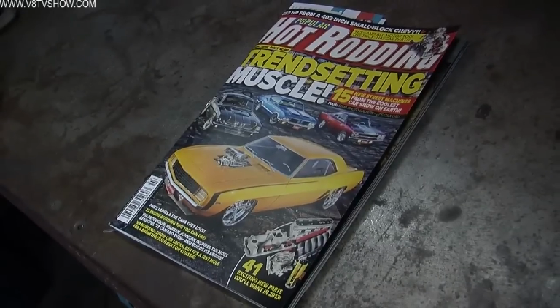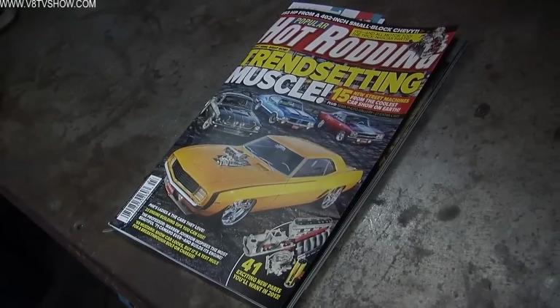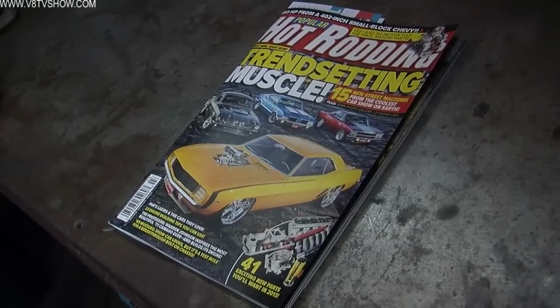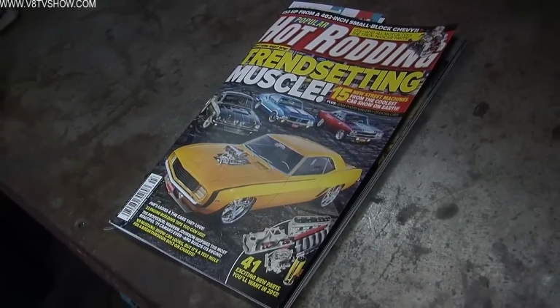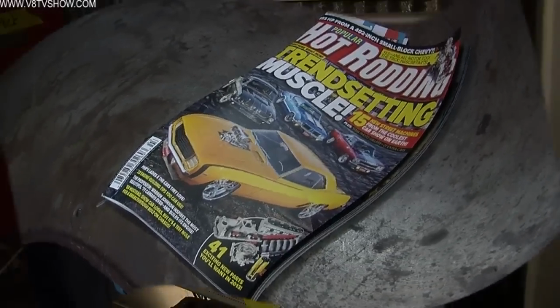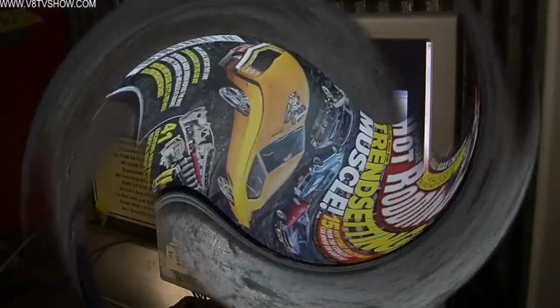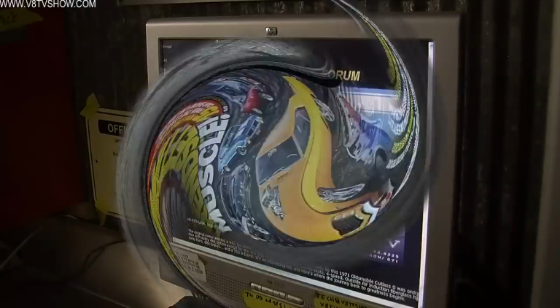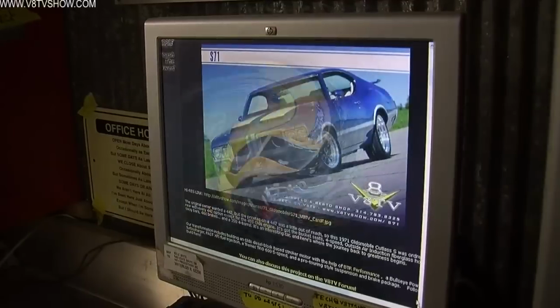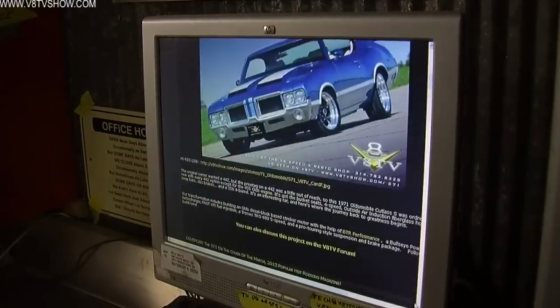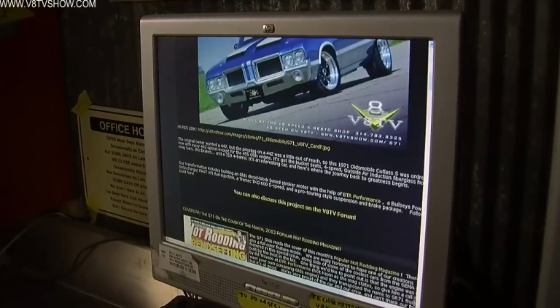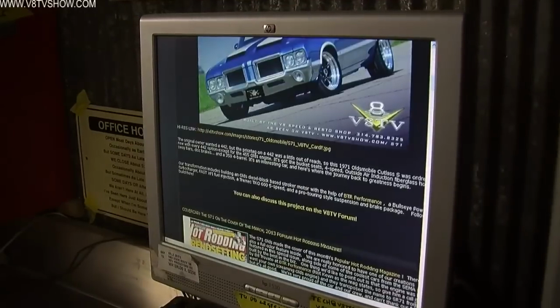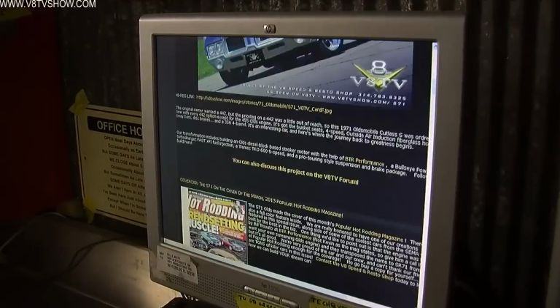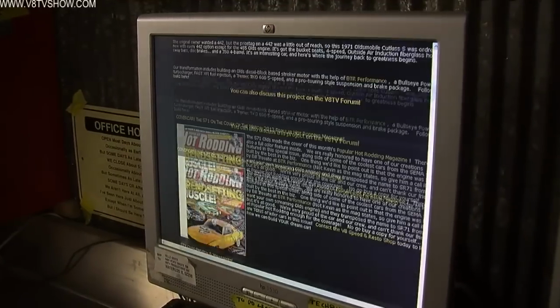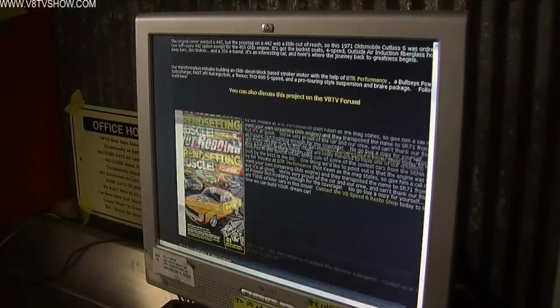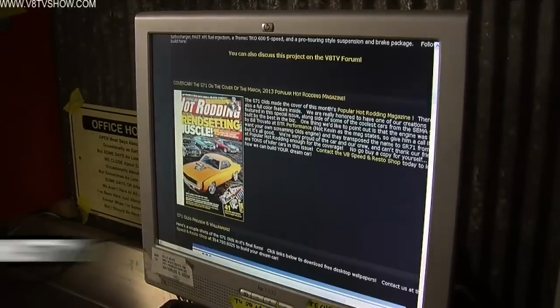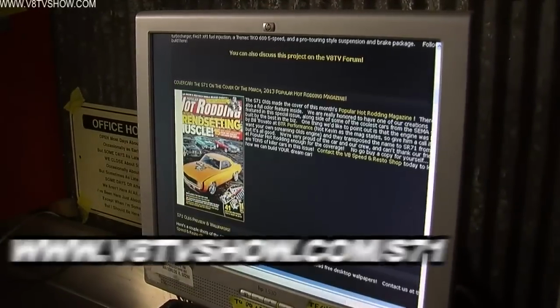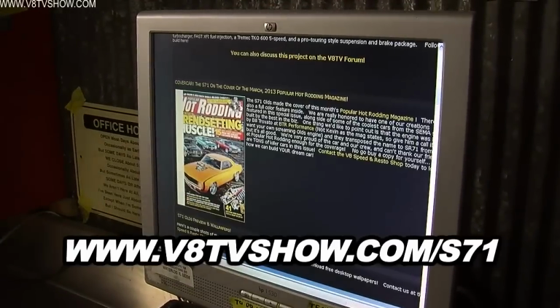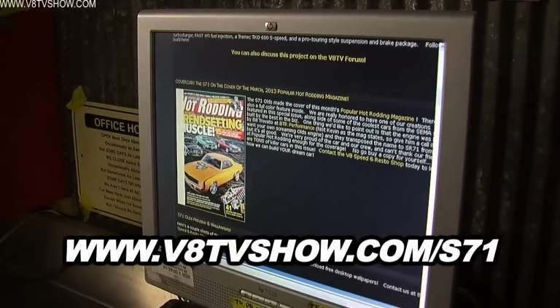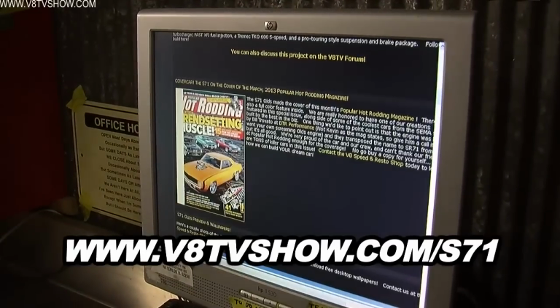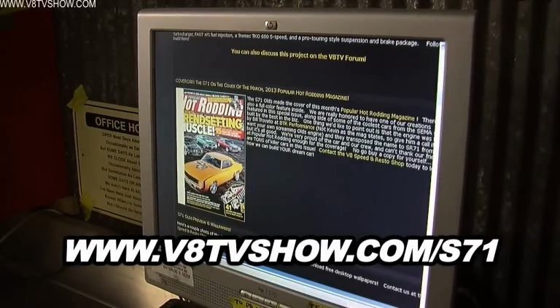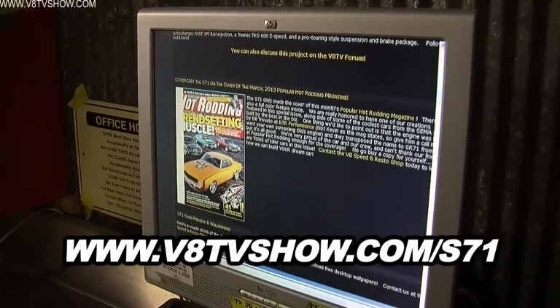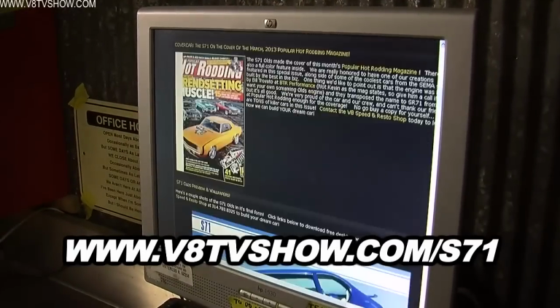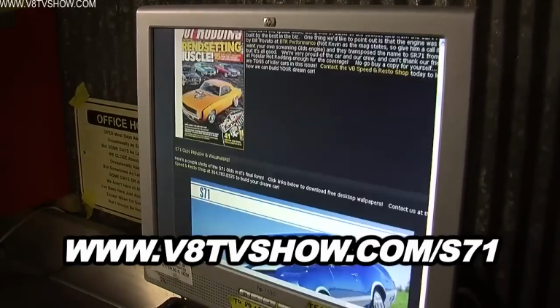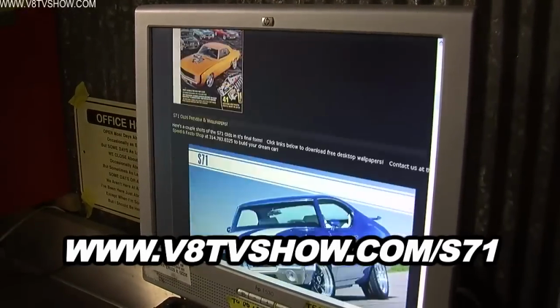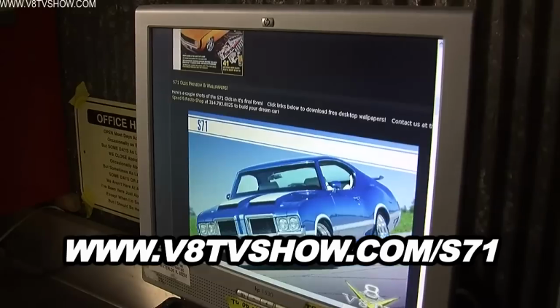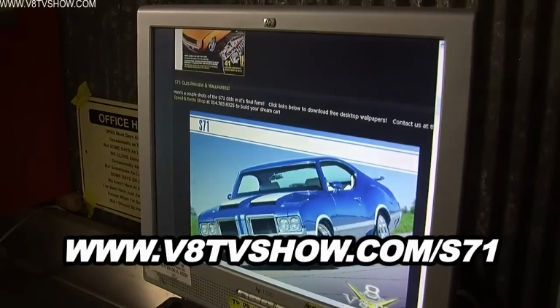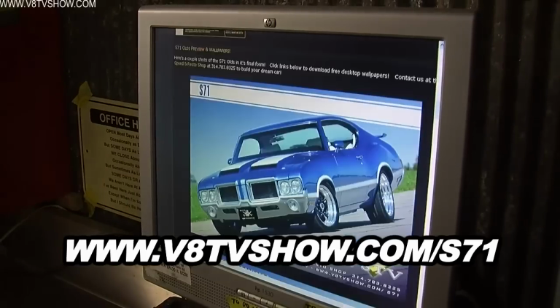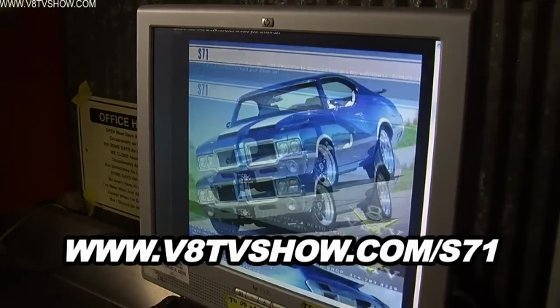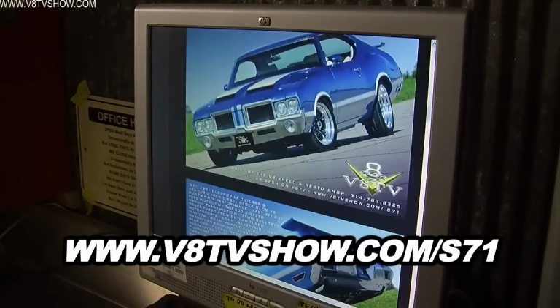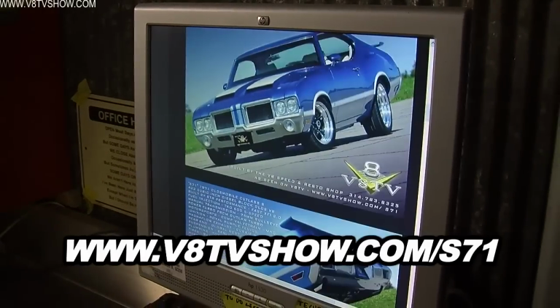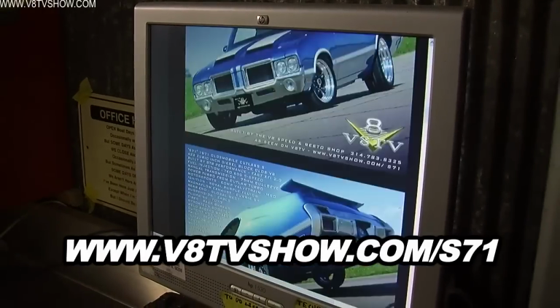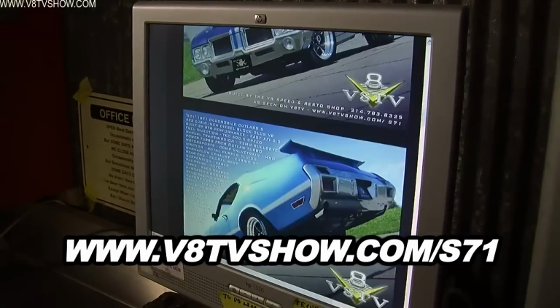If you want to learn more about the S71 Olds, check out our website at vatvshow.com/S71.